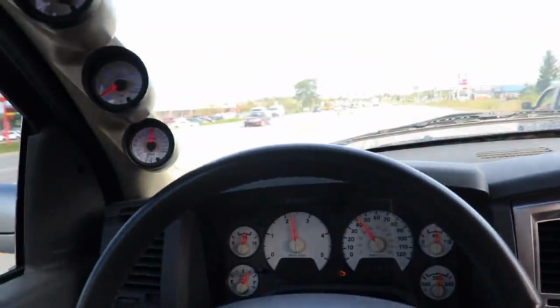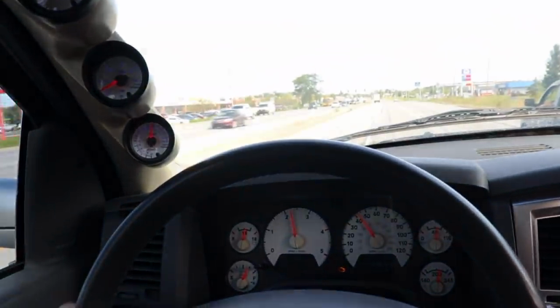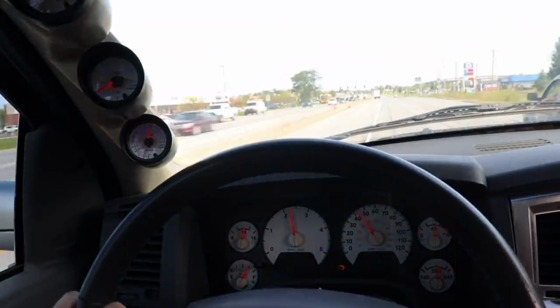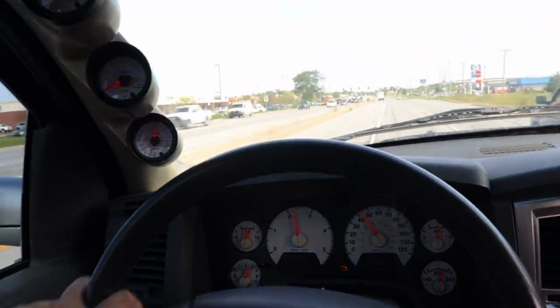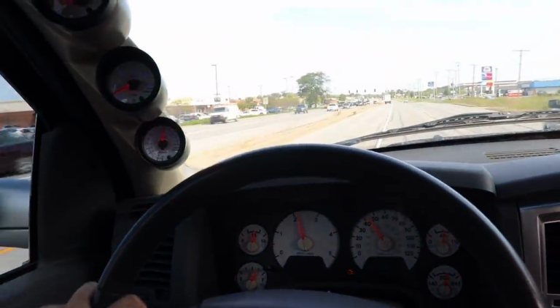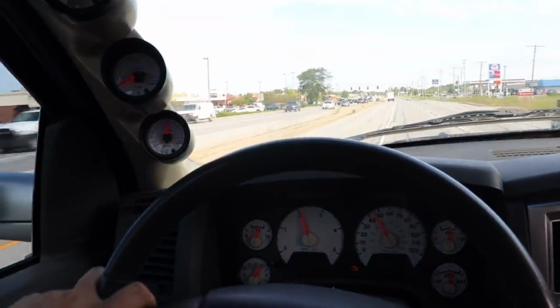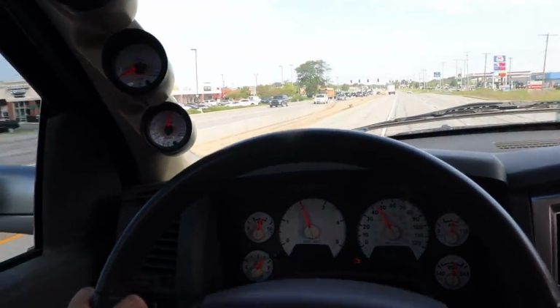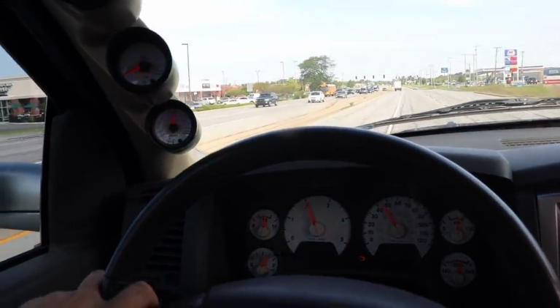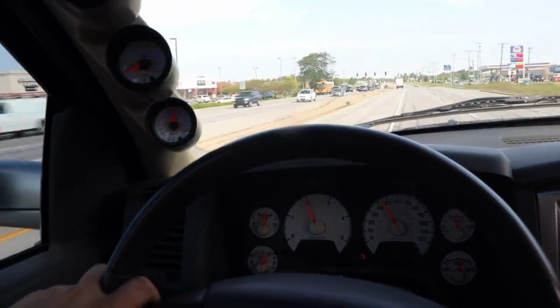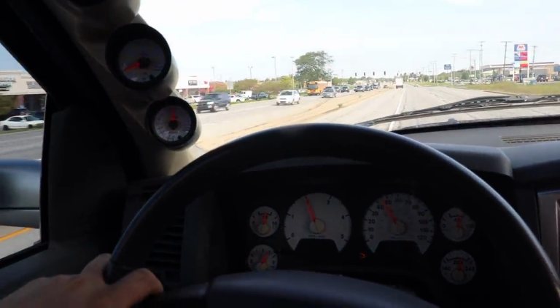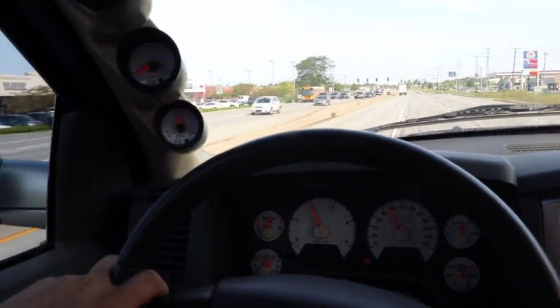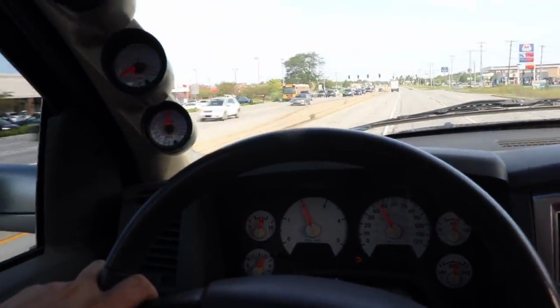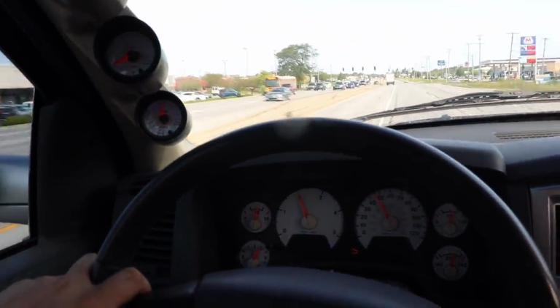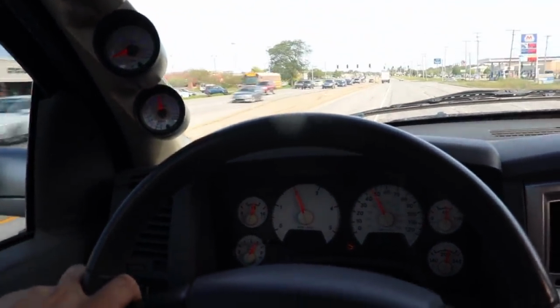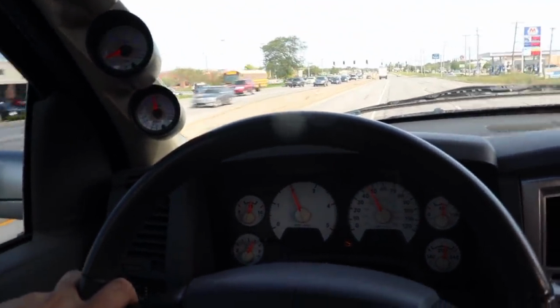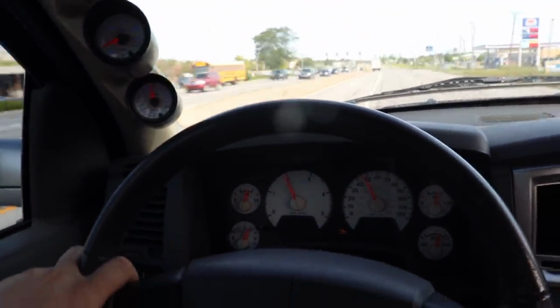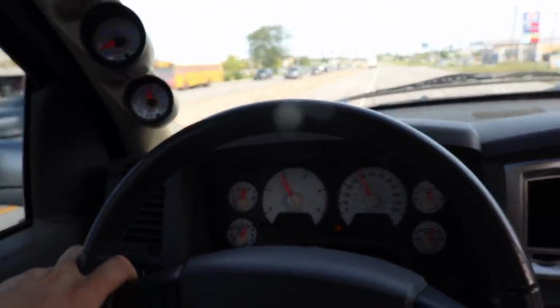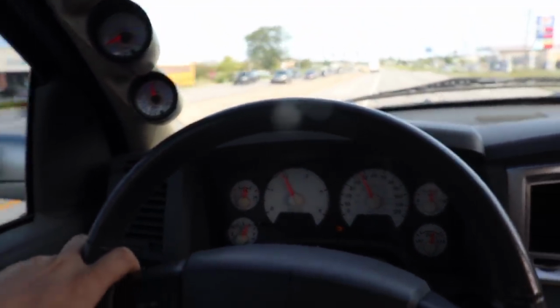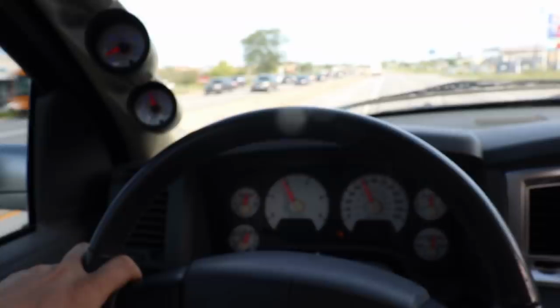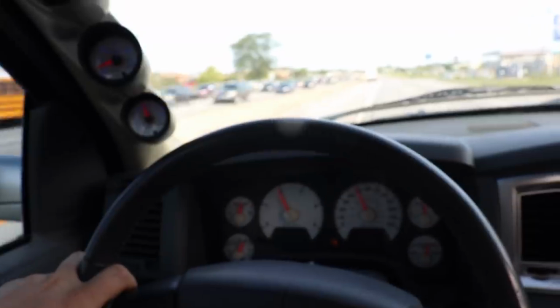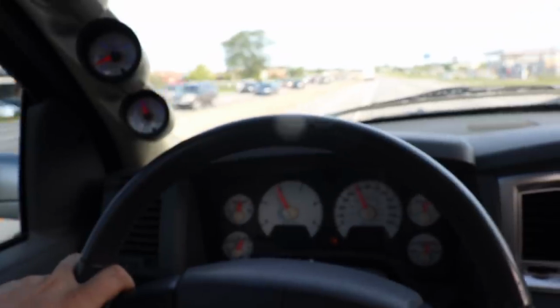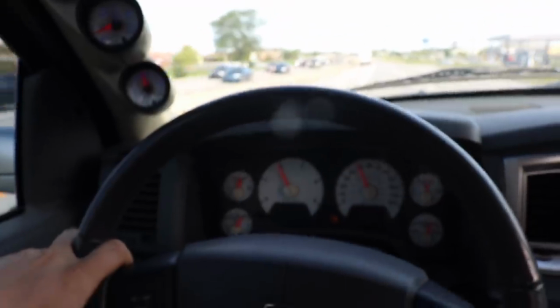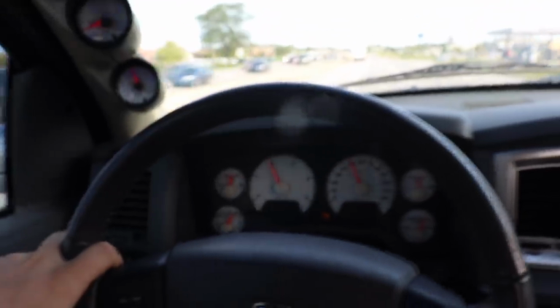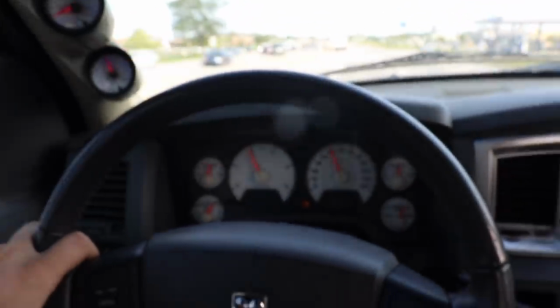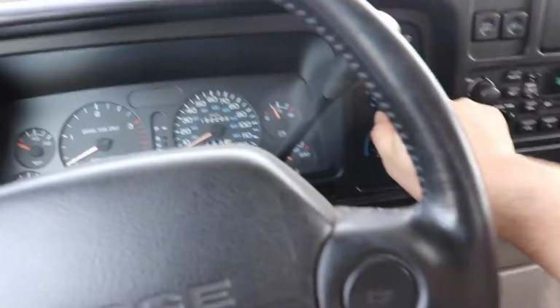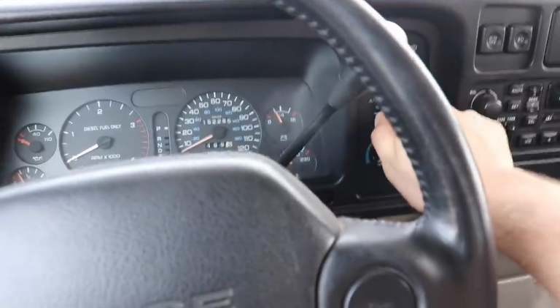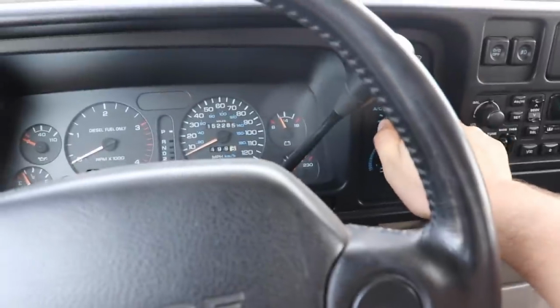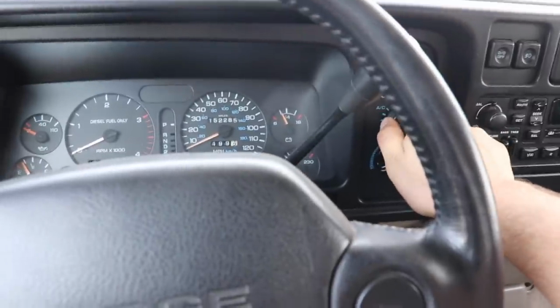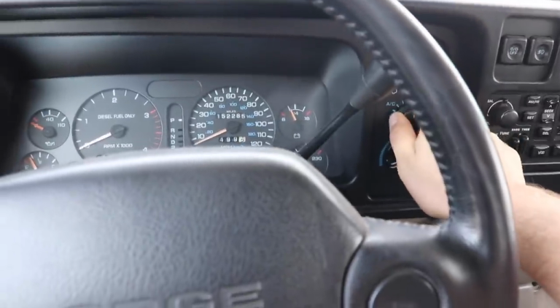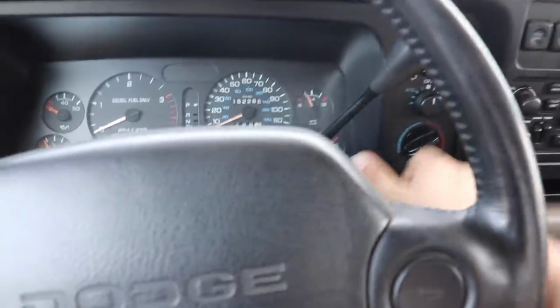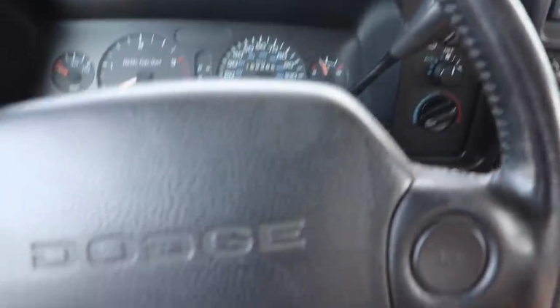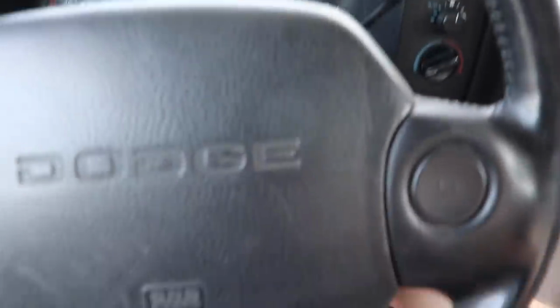Exhaust temperatures don't really get over a thousand. Shift feels good.